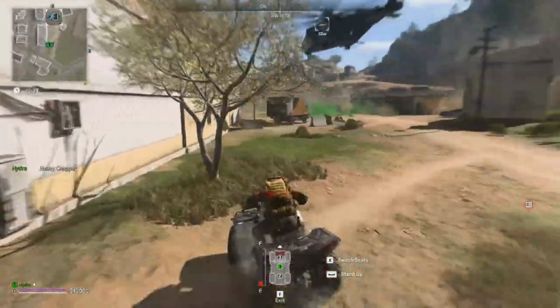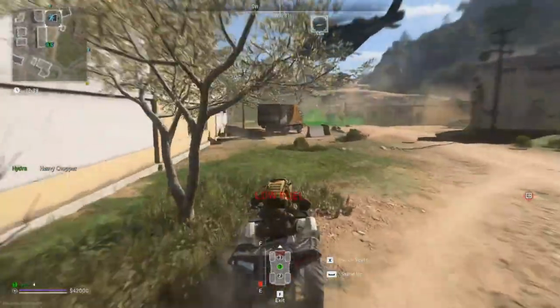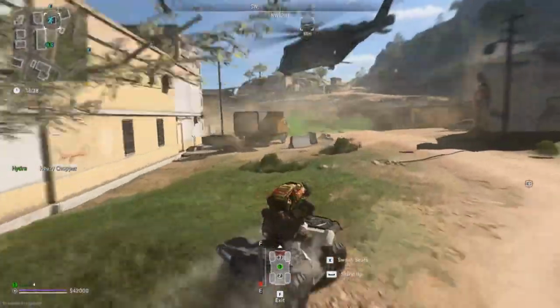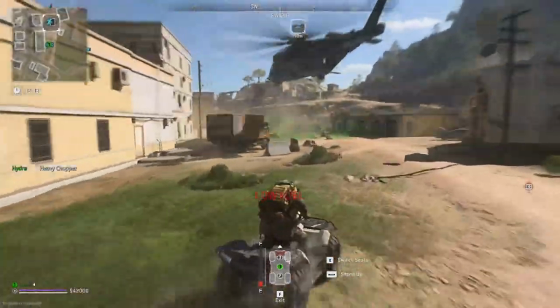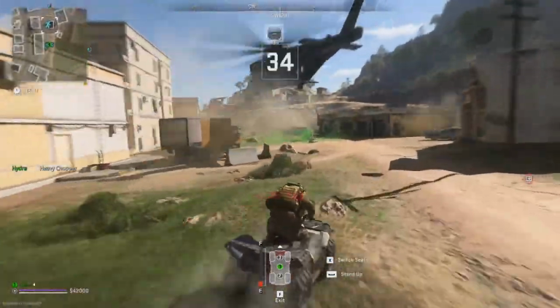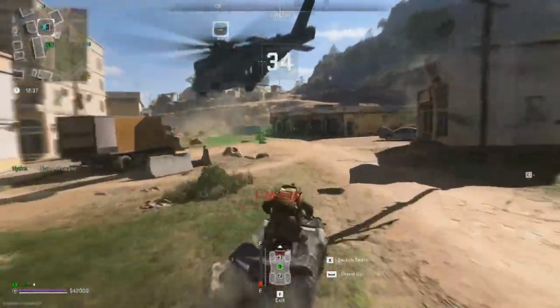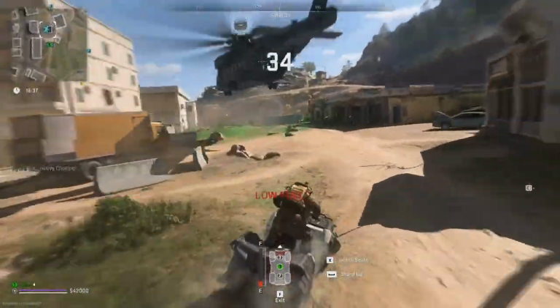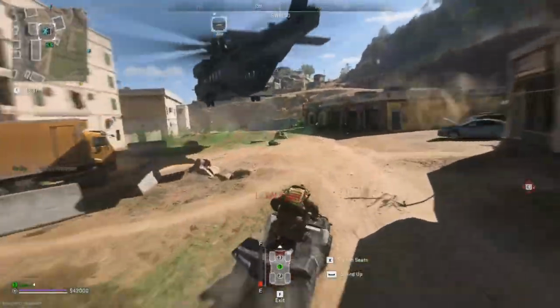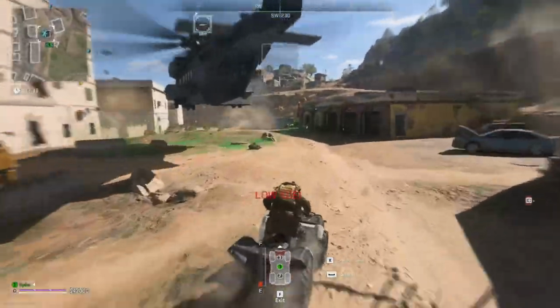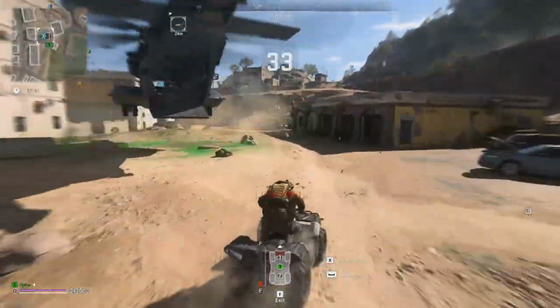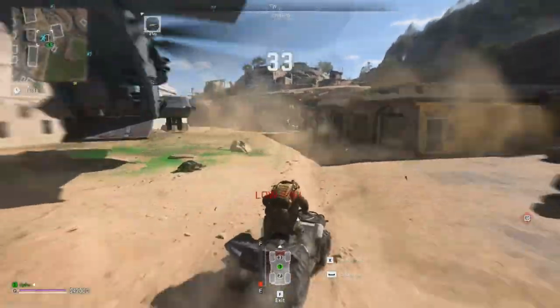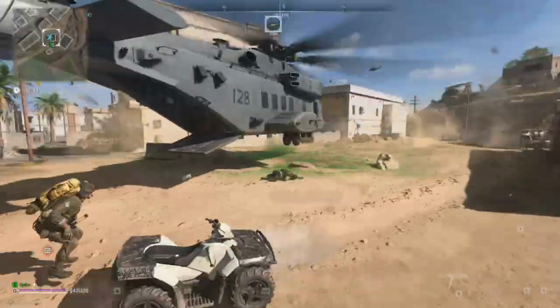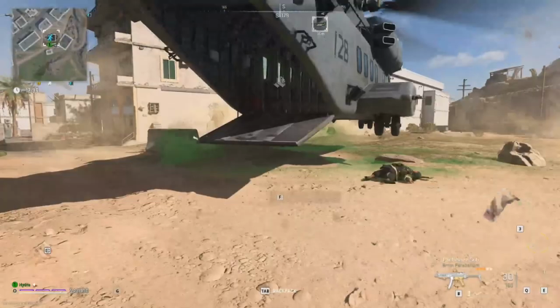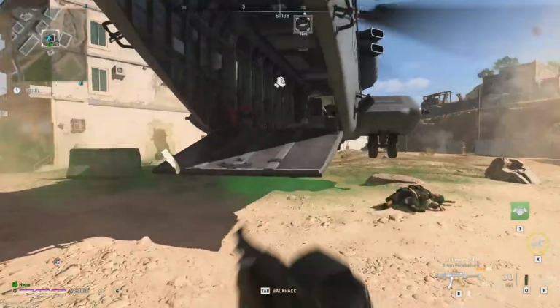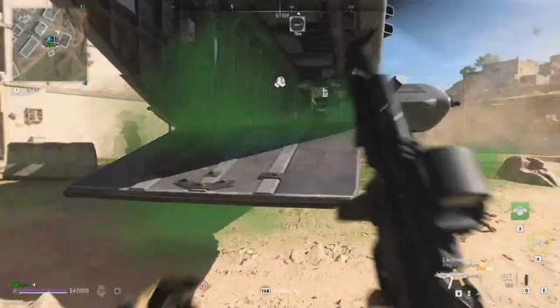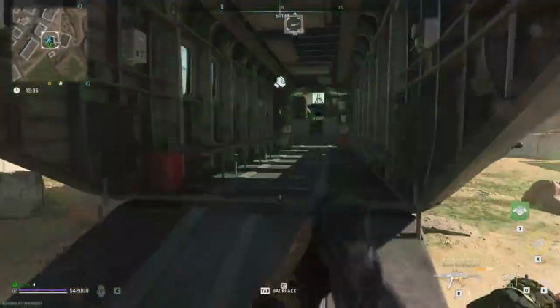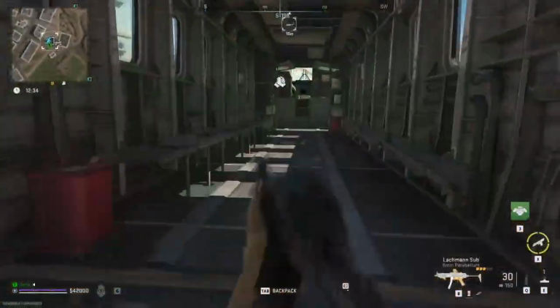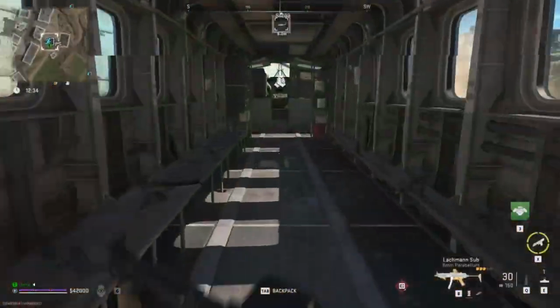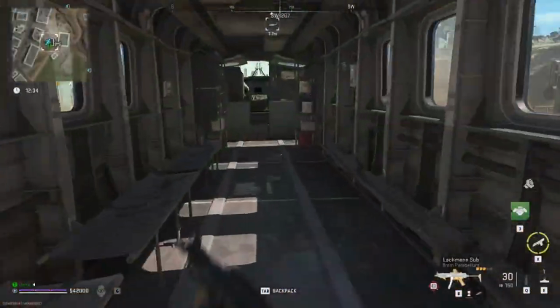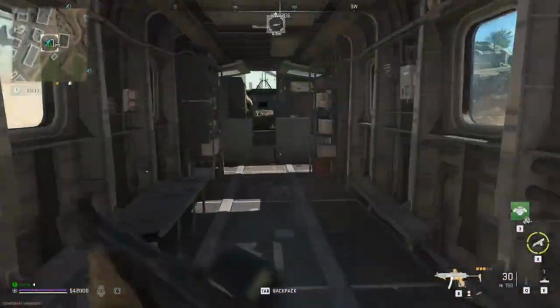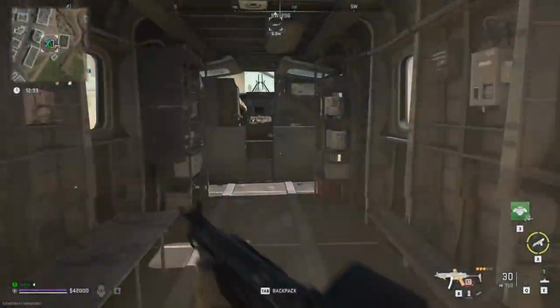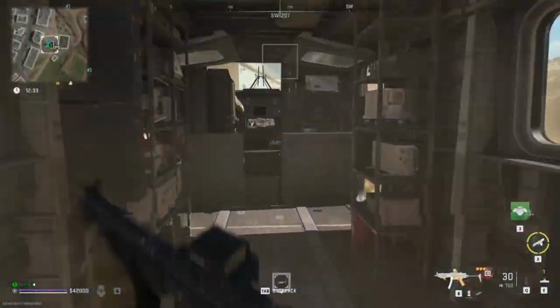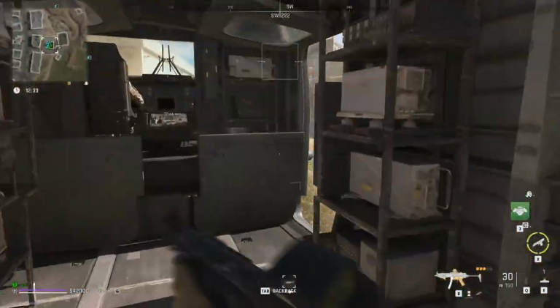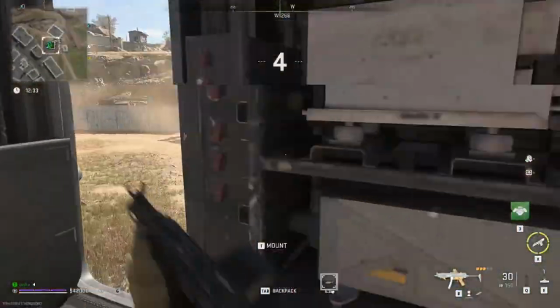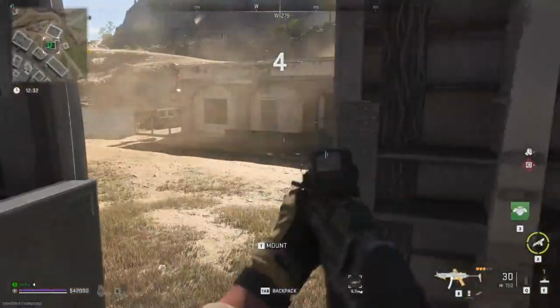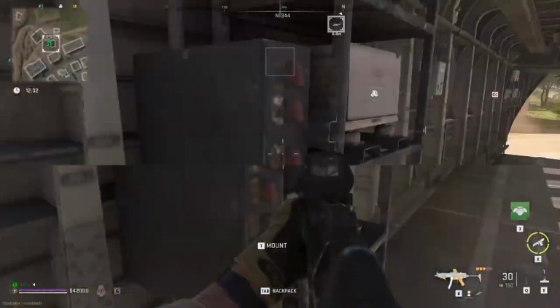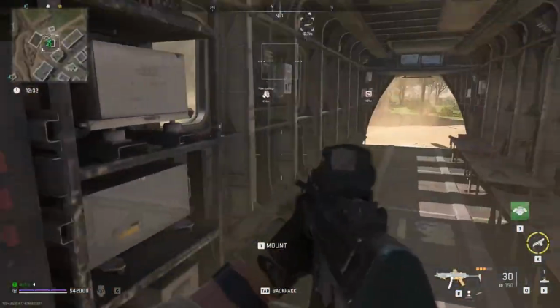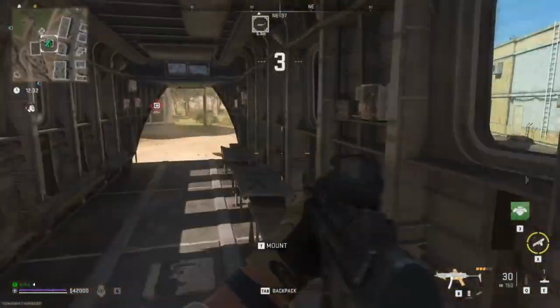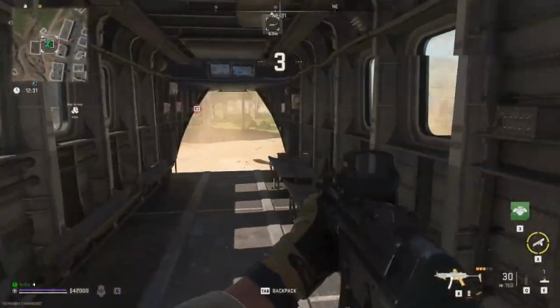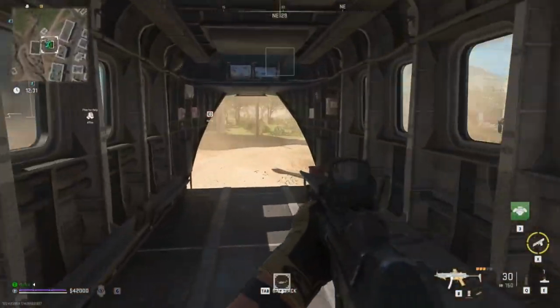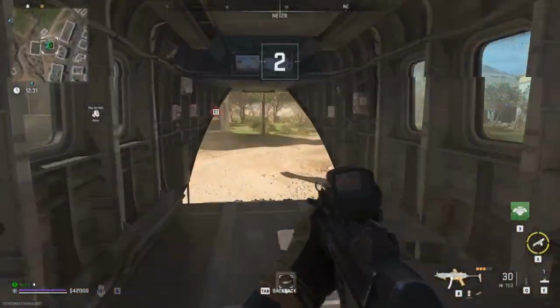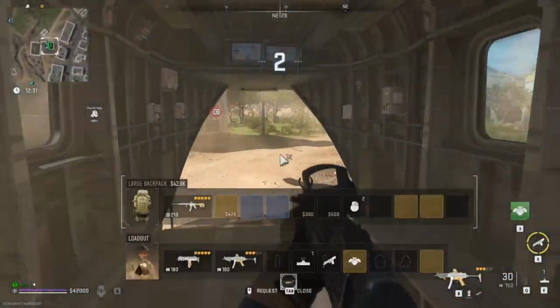Dino Force is at the extract point. Be advised, we can't stay here long. This is Dino Force. All ultra secure. We're exiting the AO.